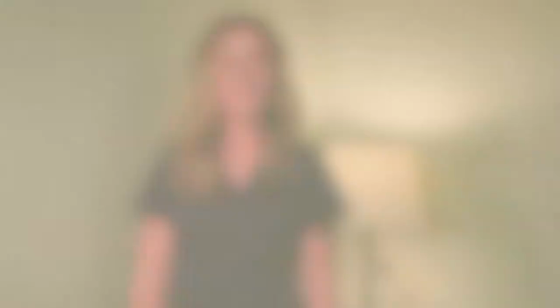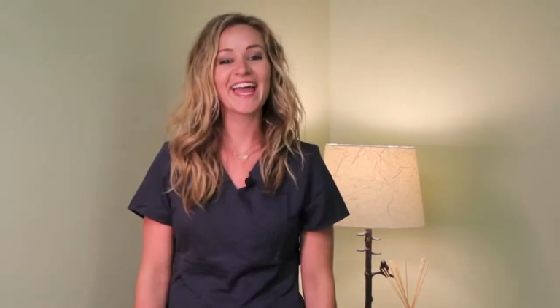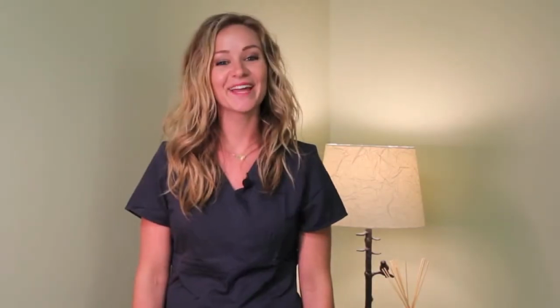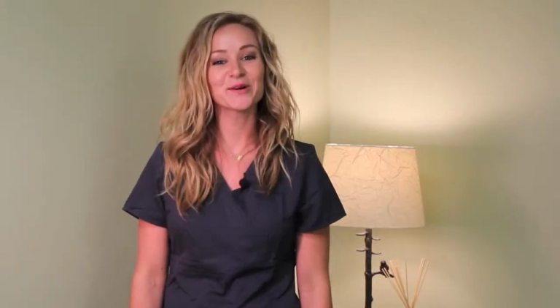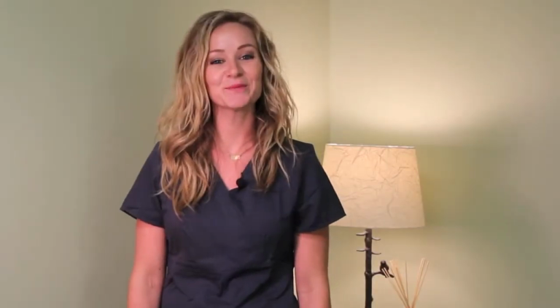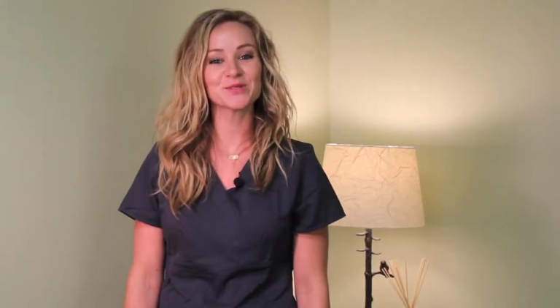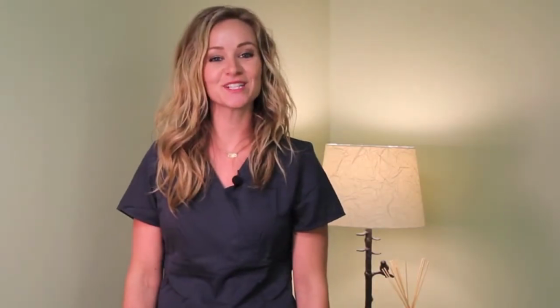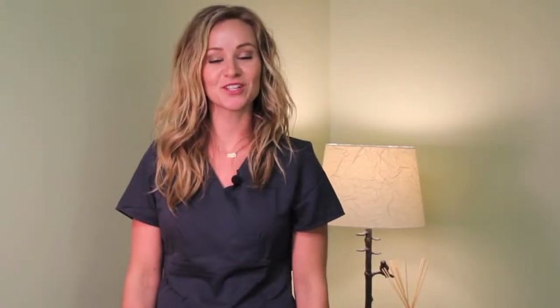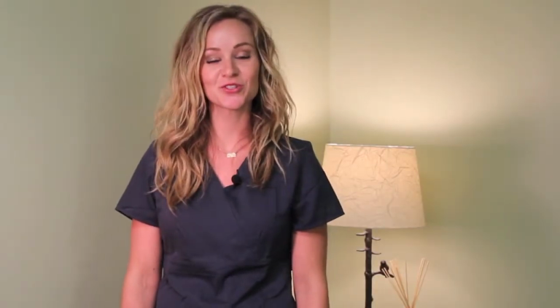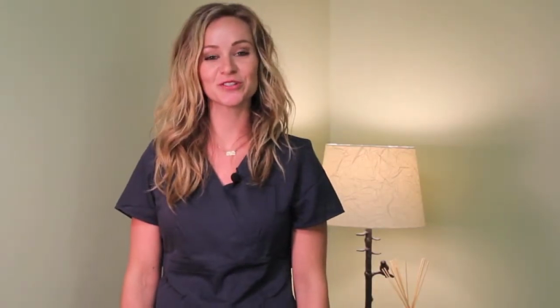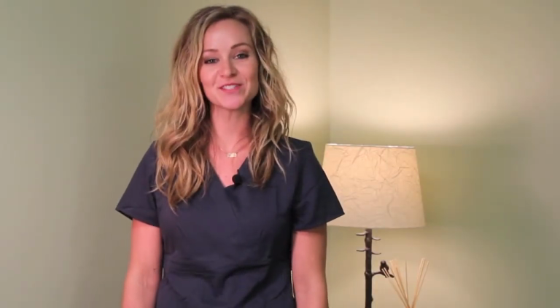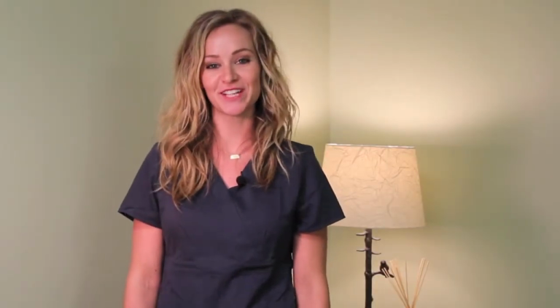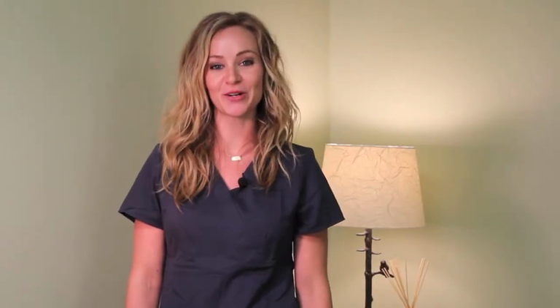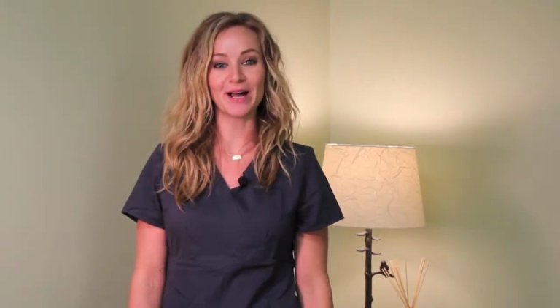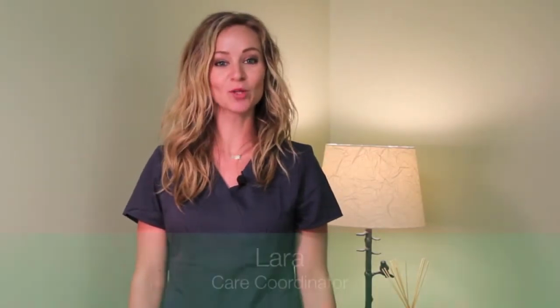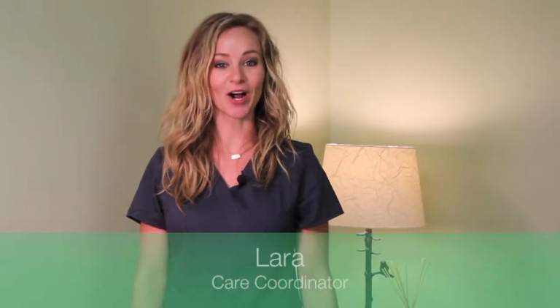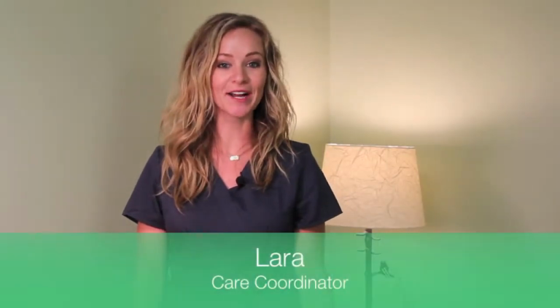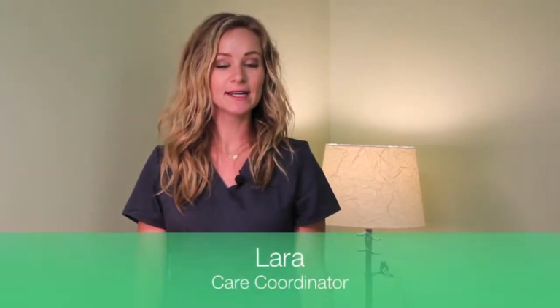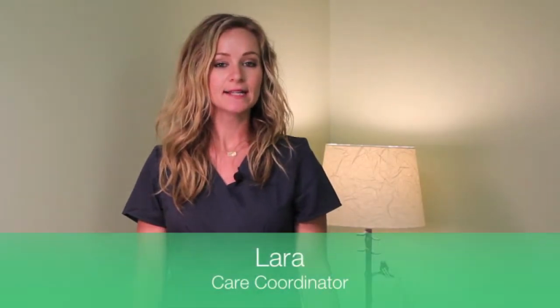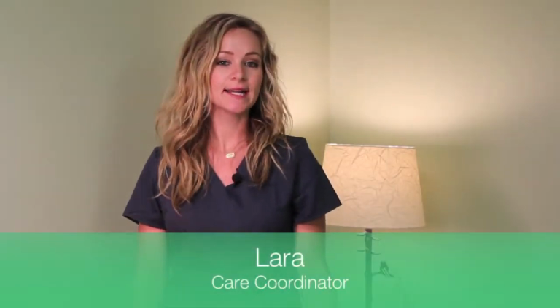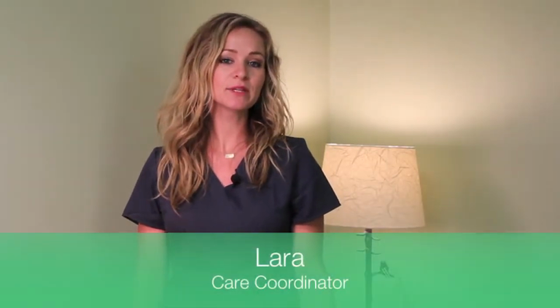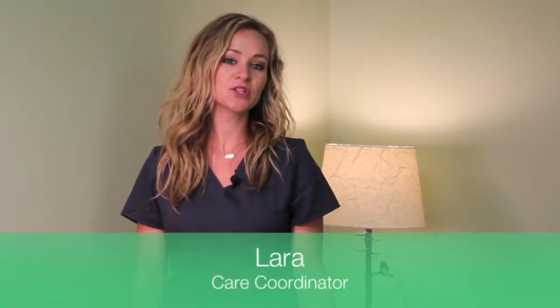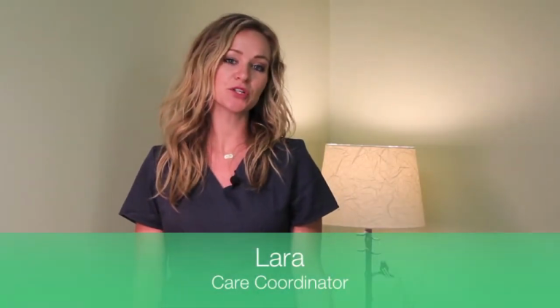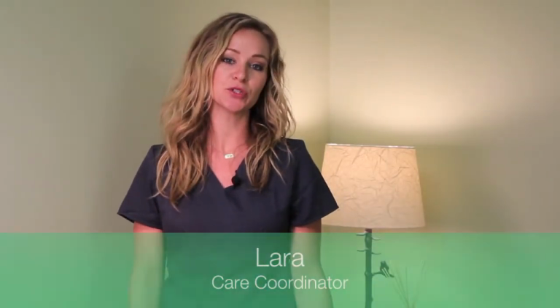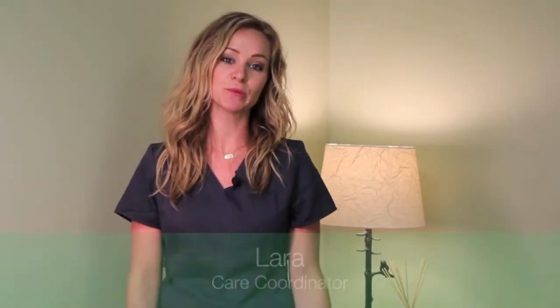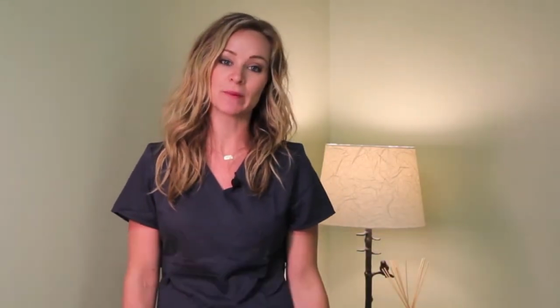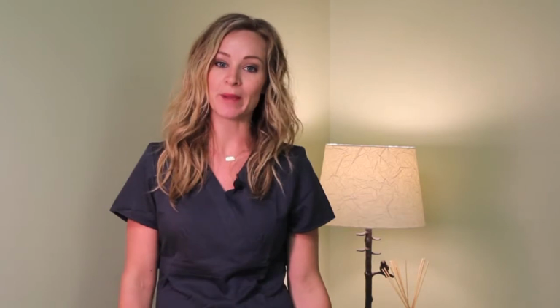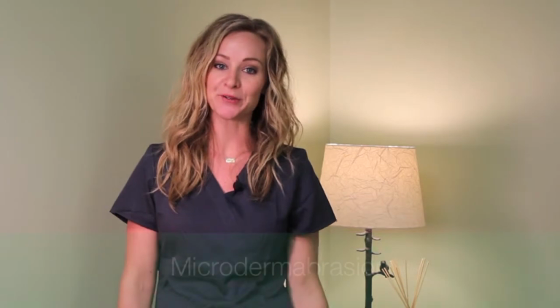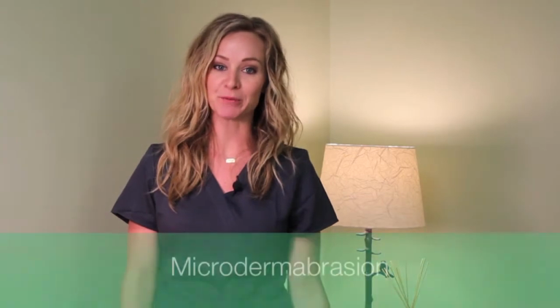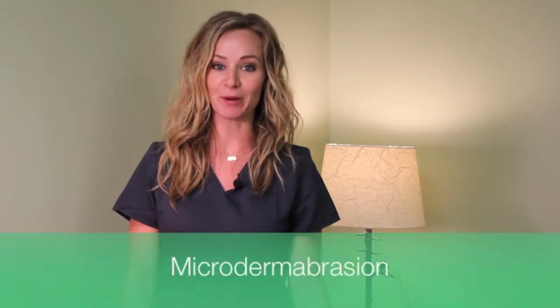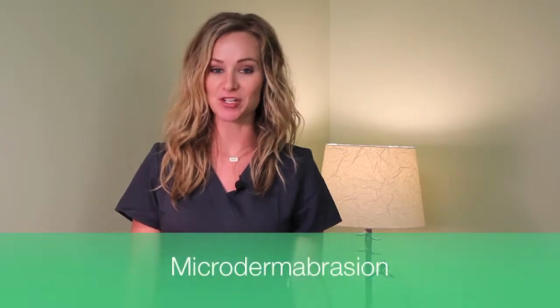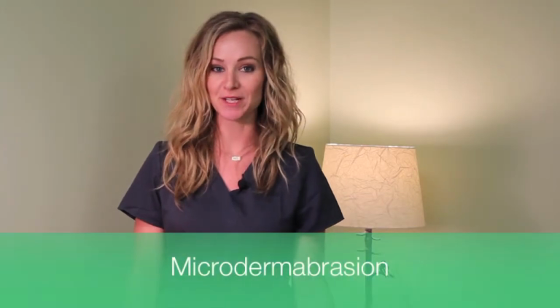Hey, welcome to this week's featured service video. I'm Laura. Today, I'm going to talk to you a little bit about microdermabrasion.